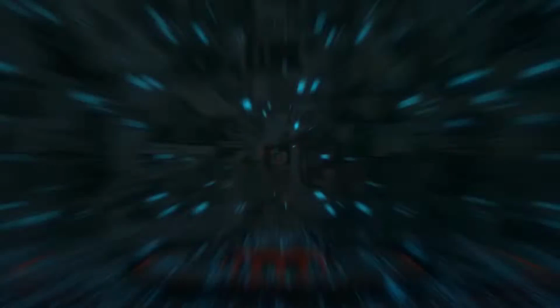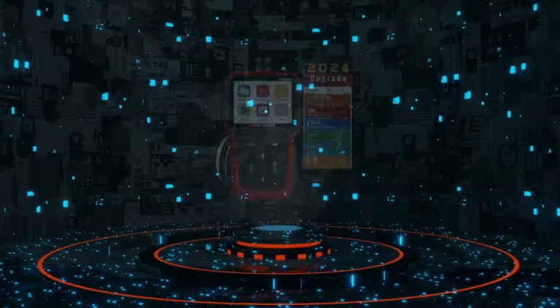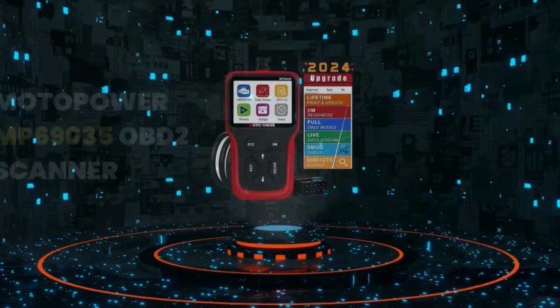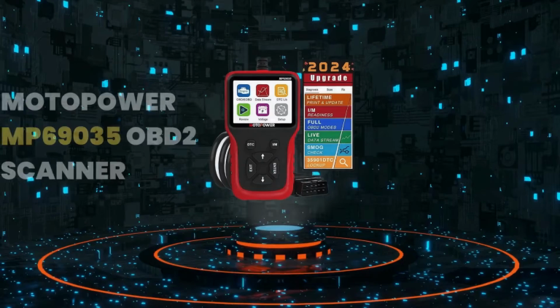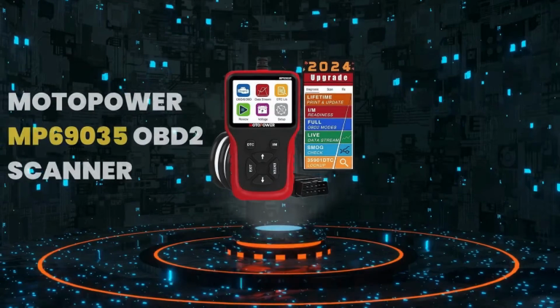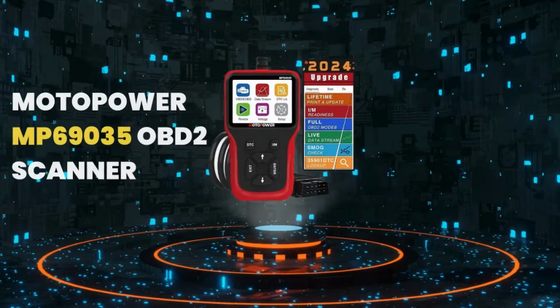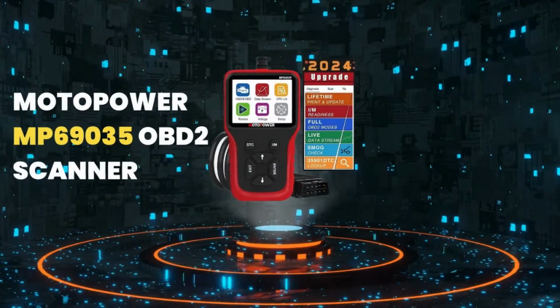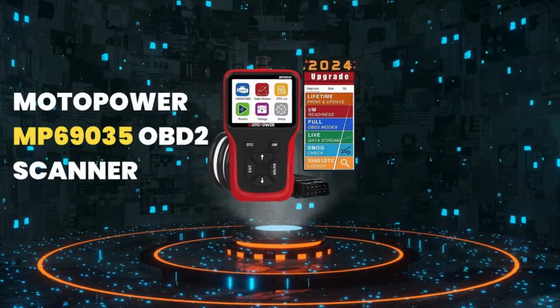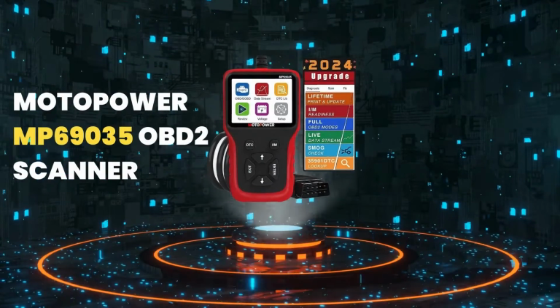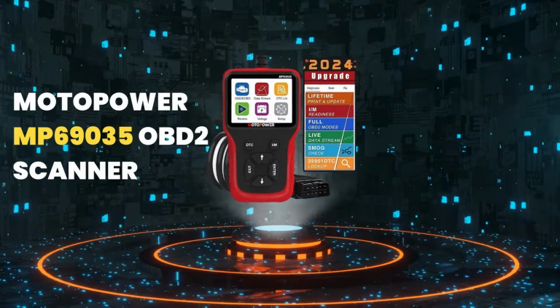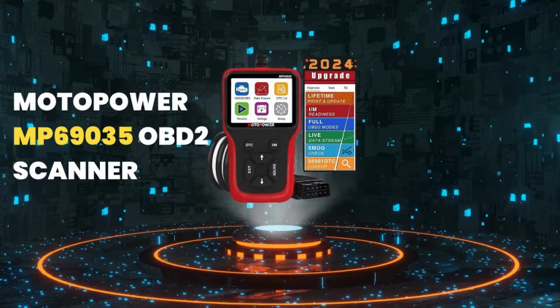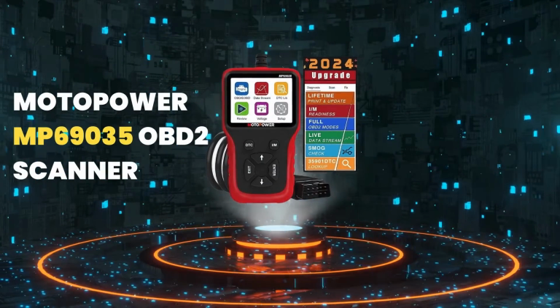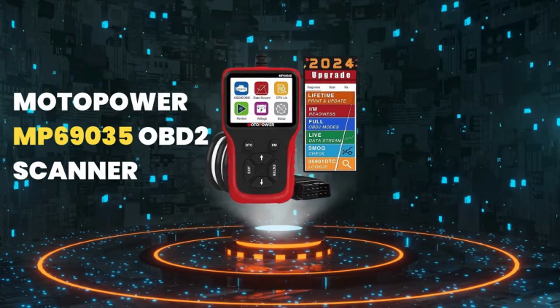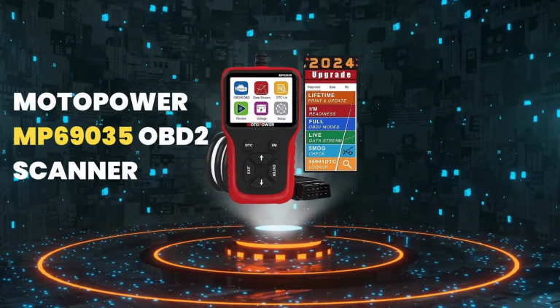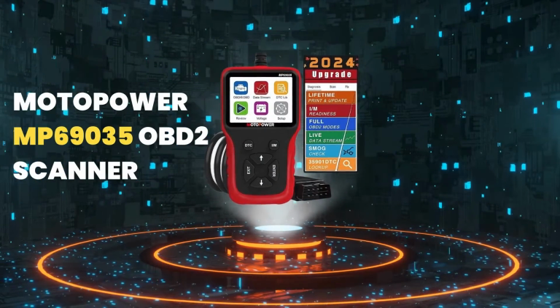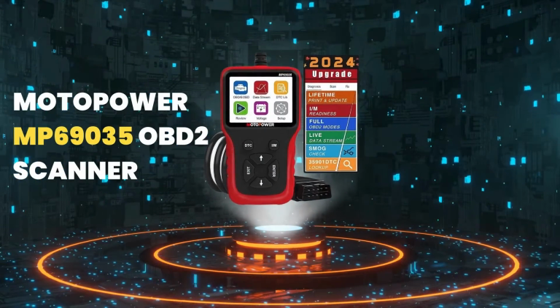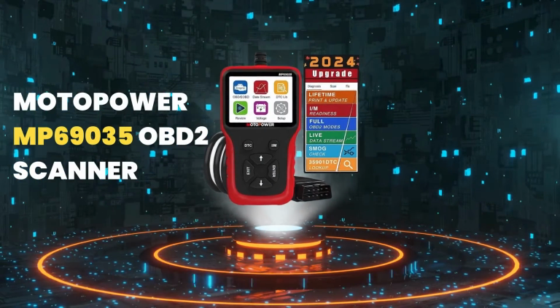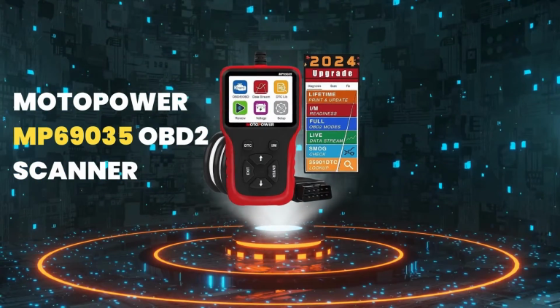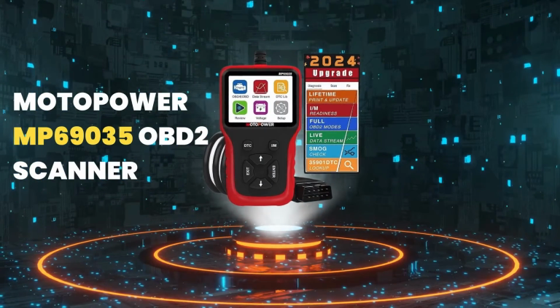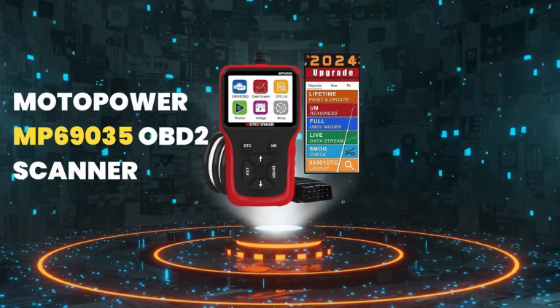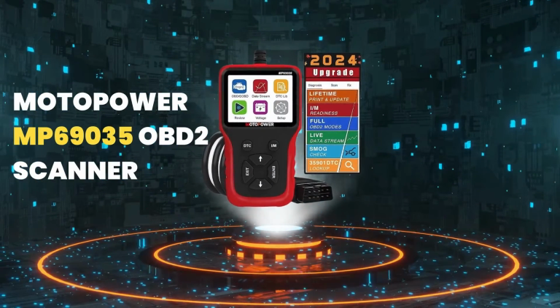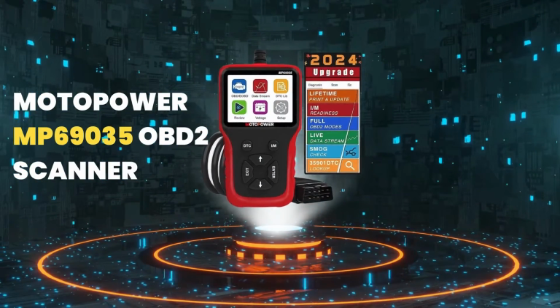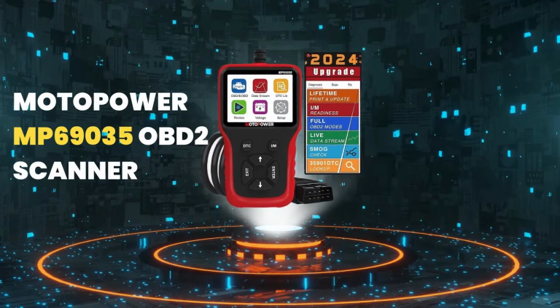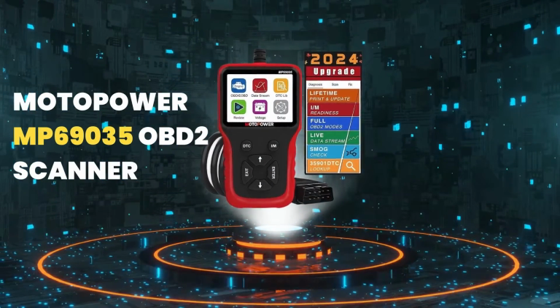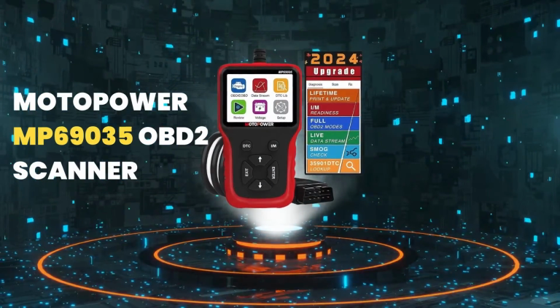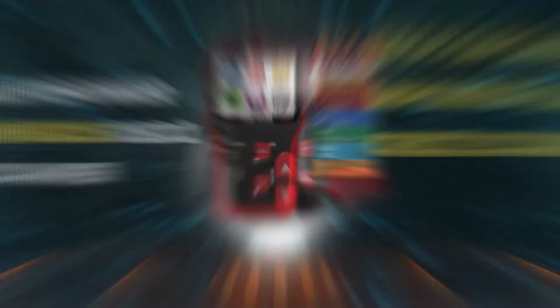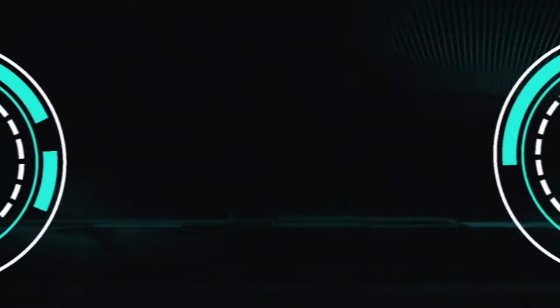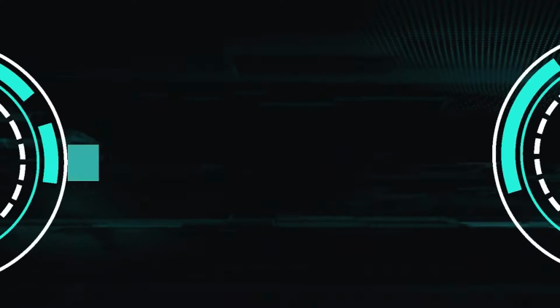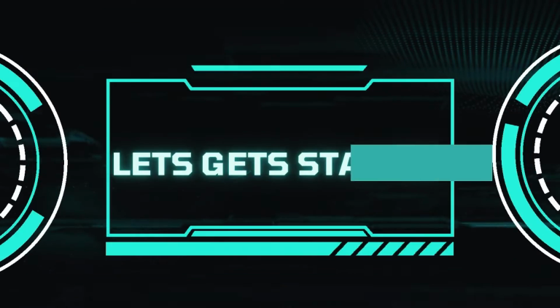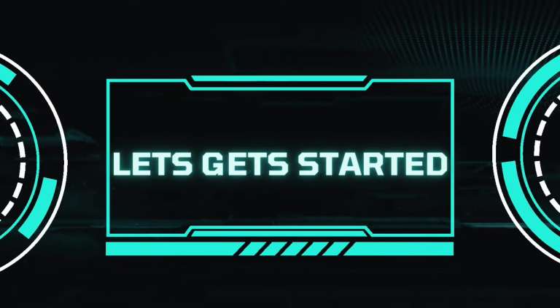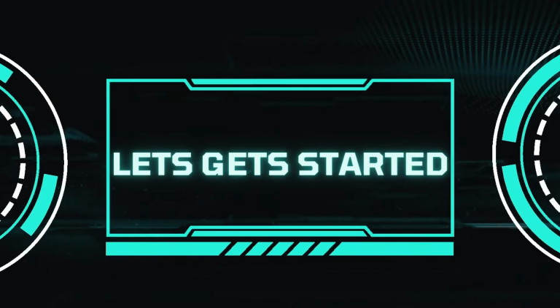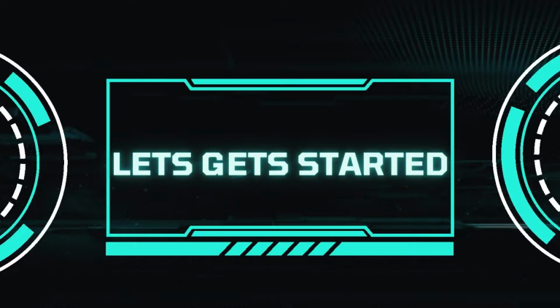On the other hand, we'll also be looking at the Motopower MP69035 OBD2 scanner. Let's get started.